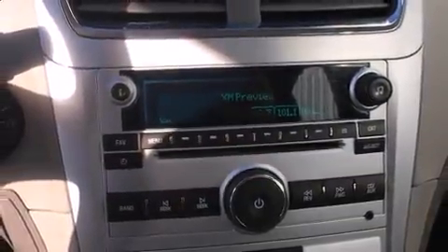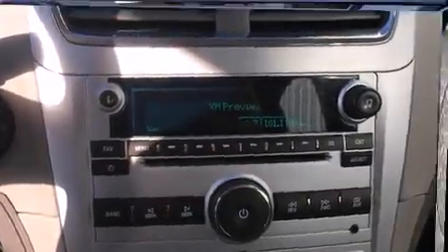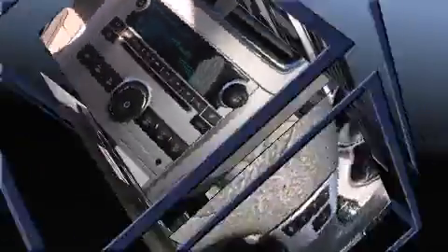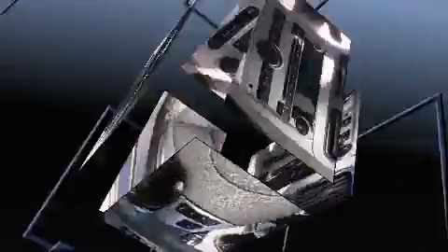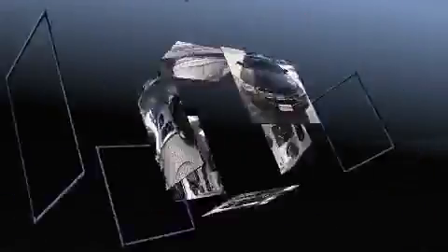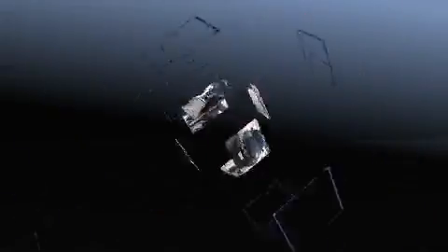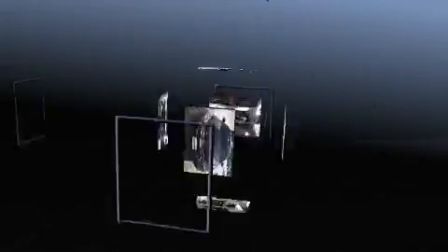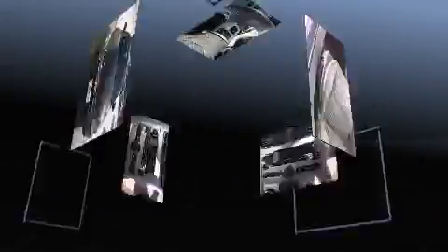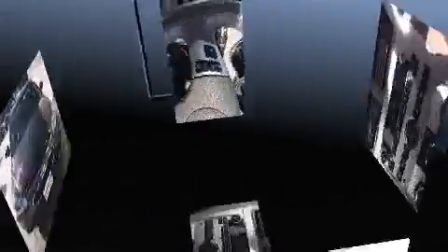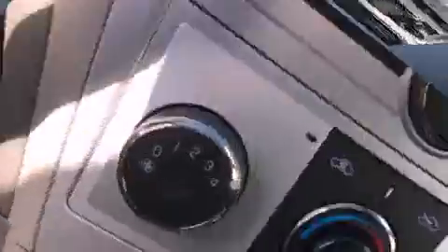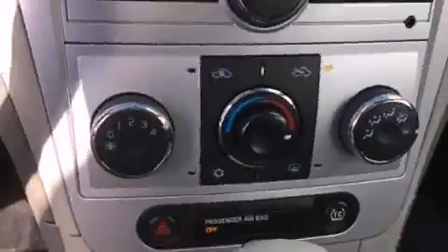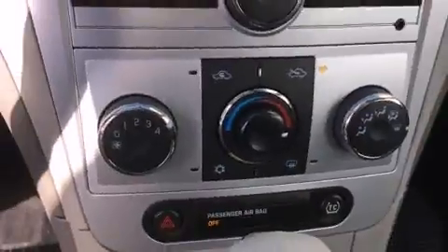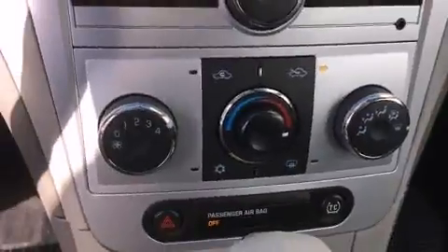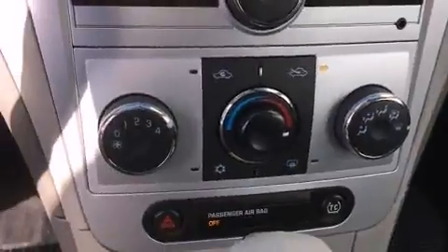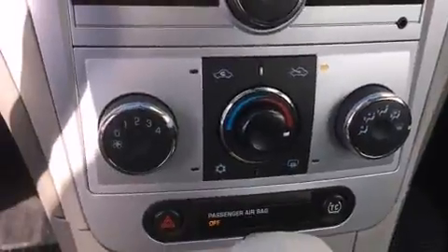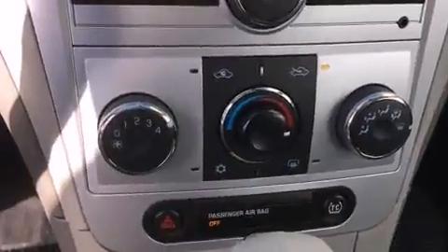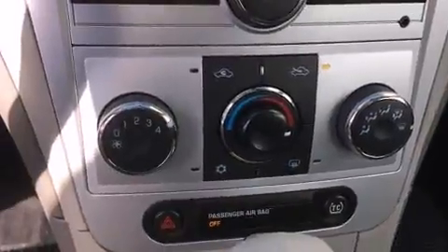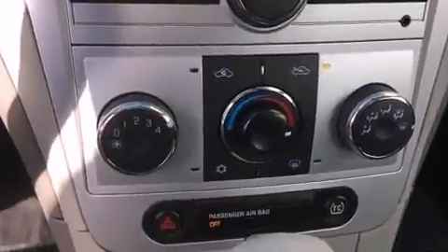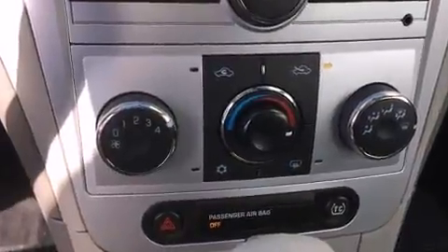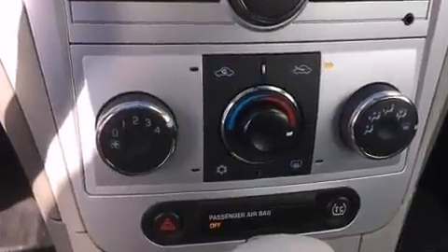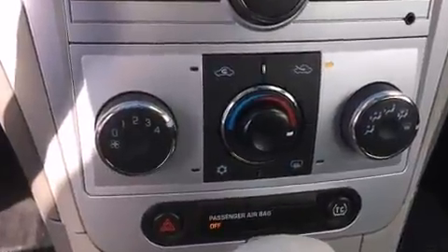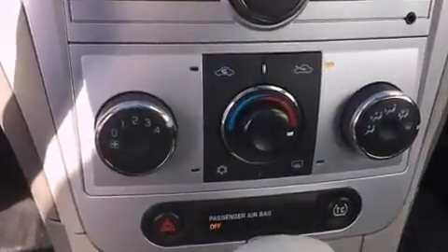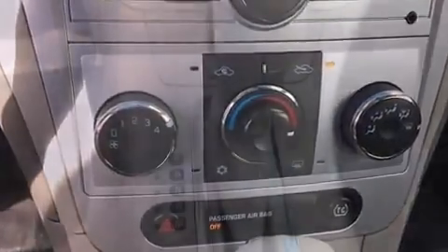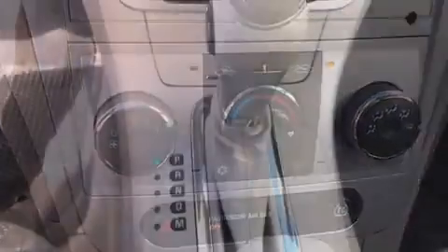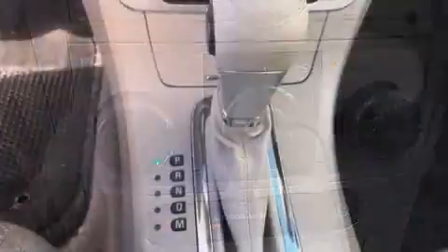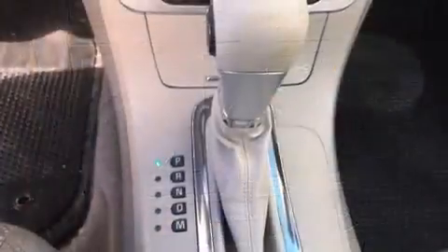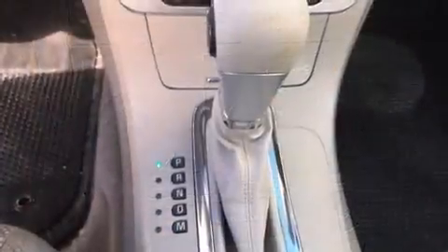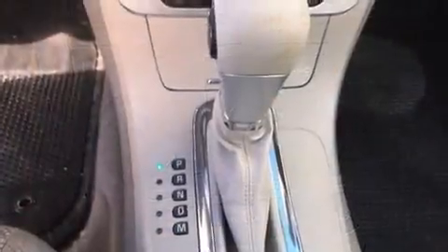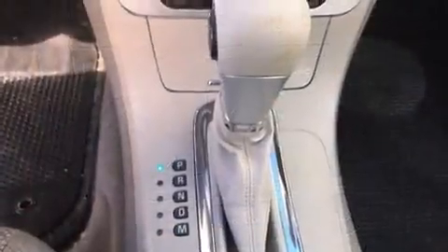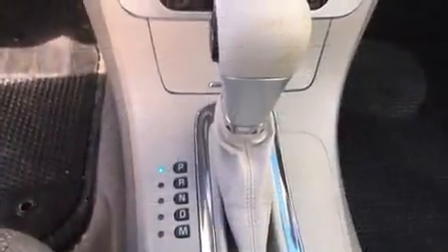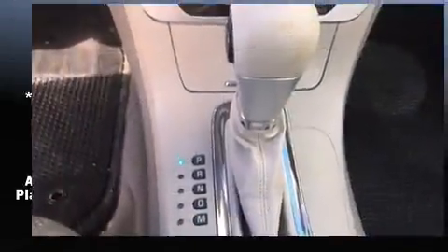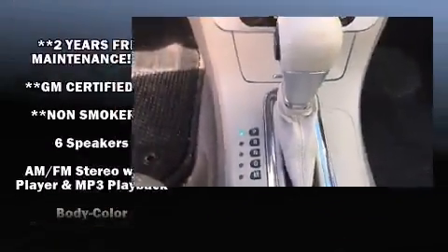Audio features include a CD player with MP3 capability and six speakers, enhancing the audio experience throughout the interior.